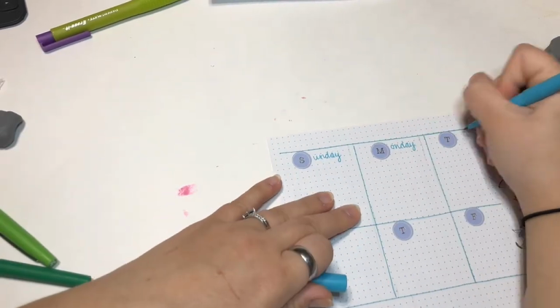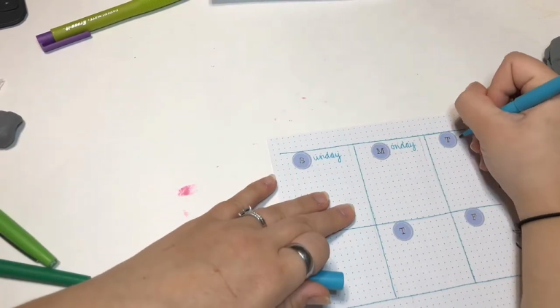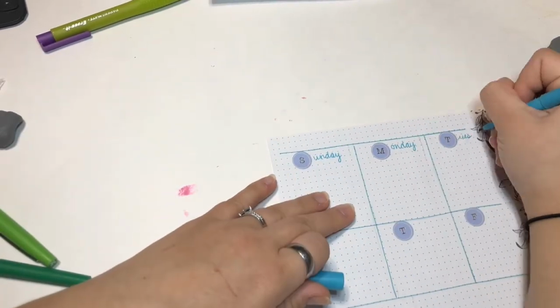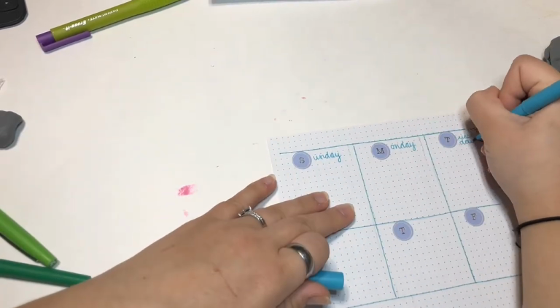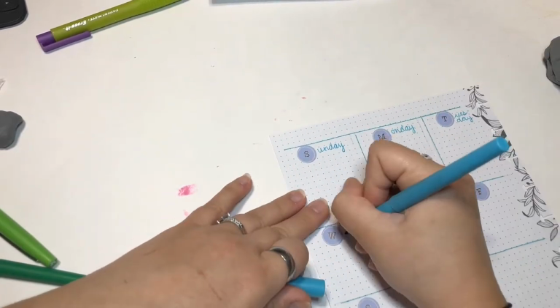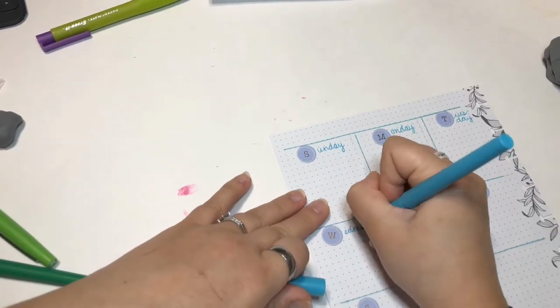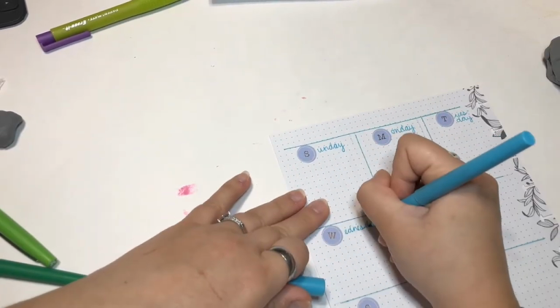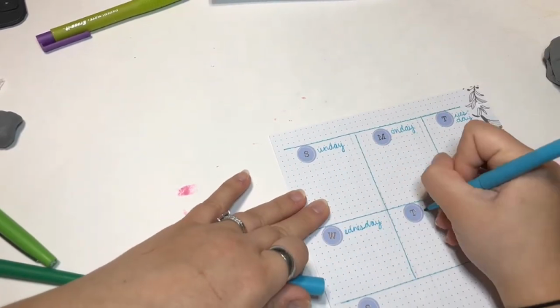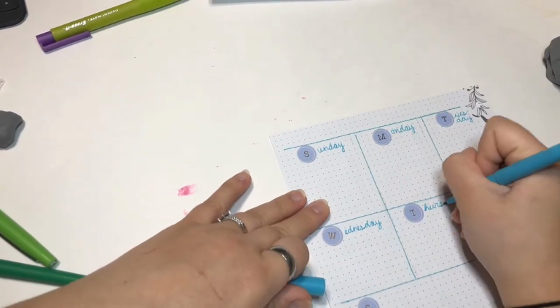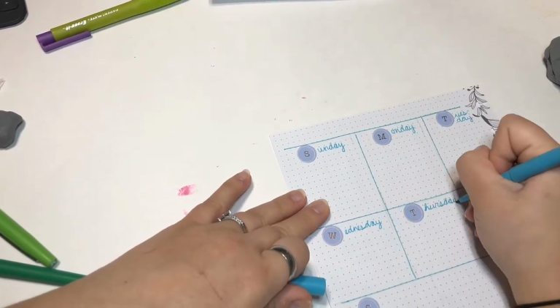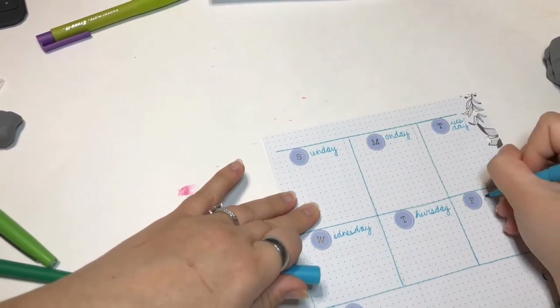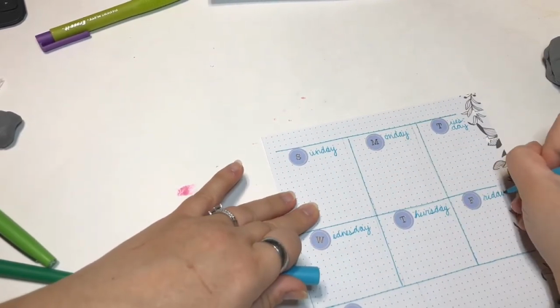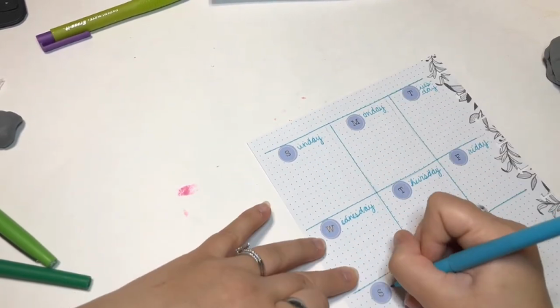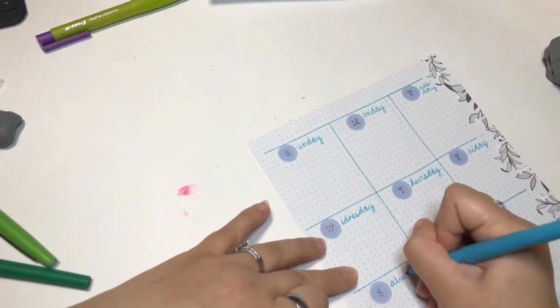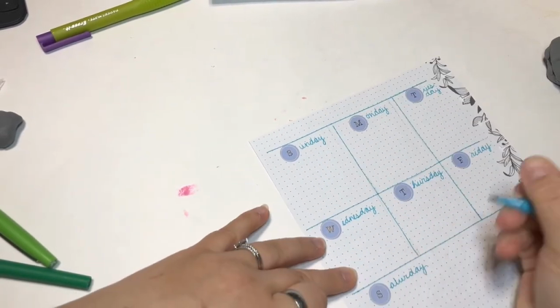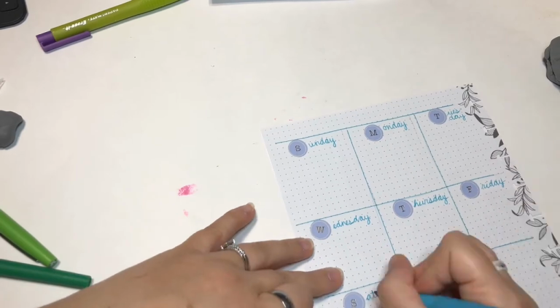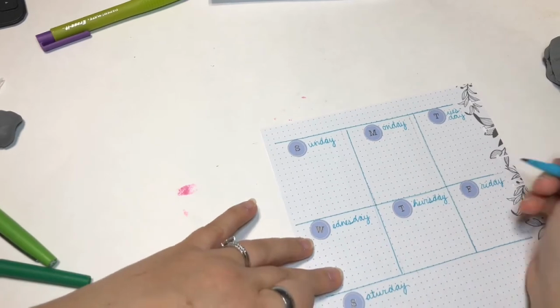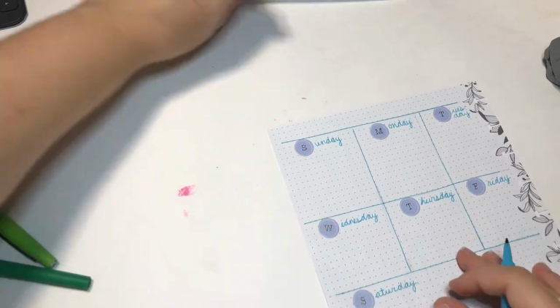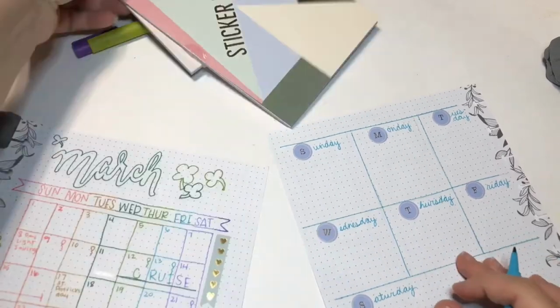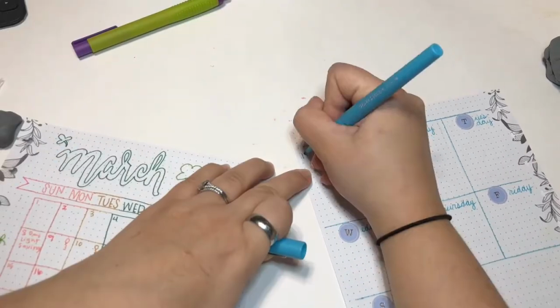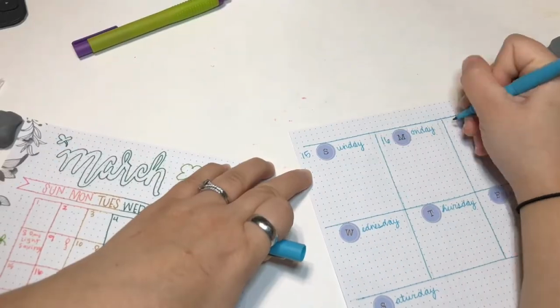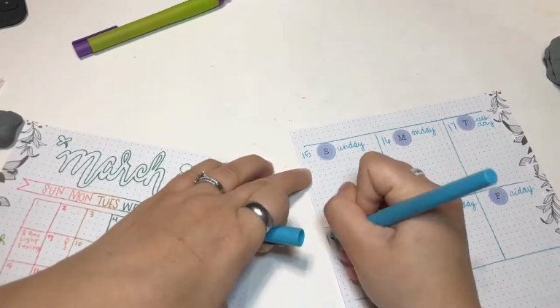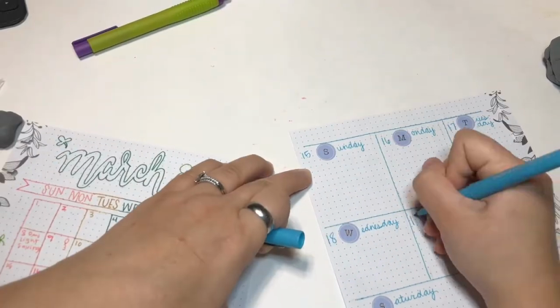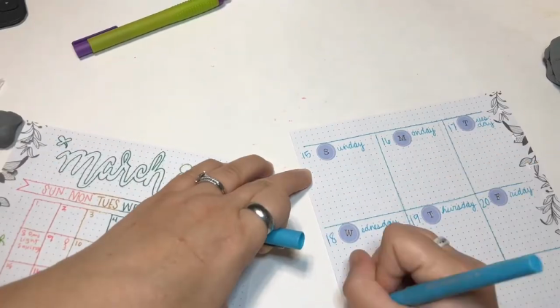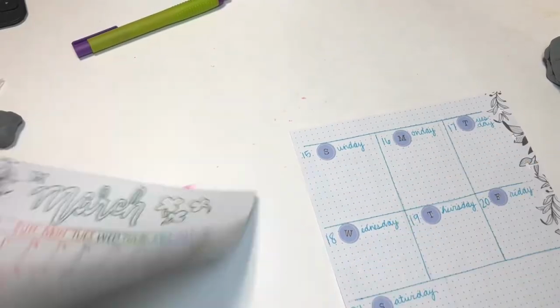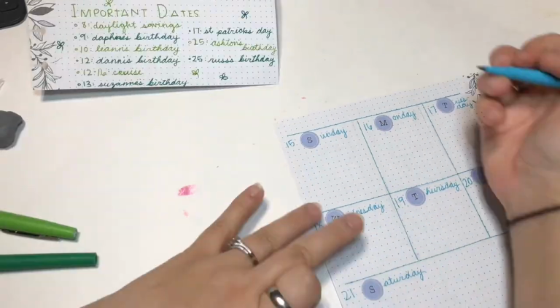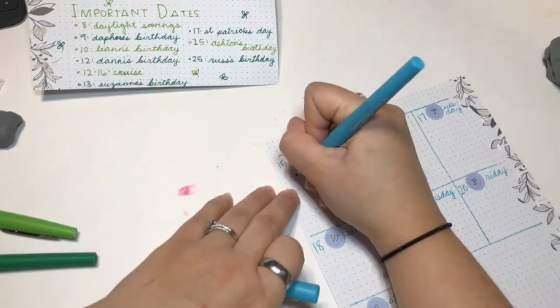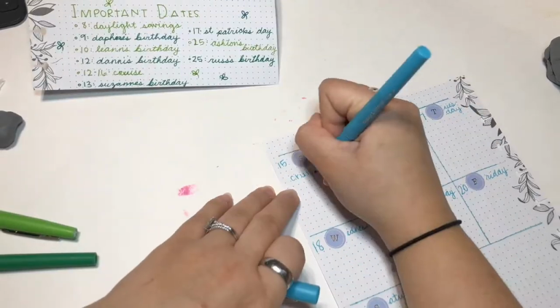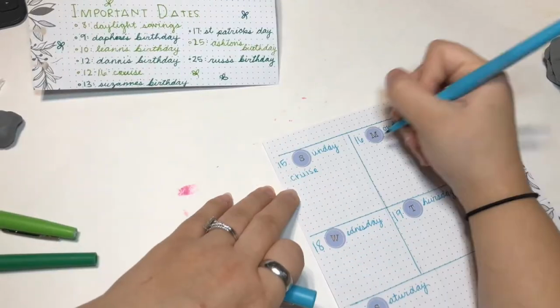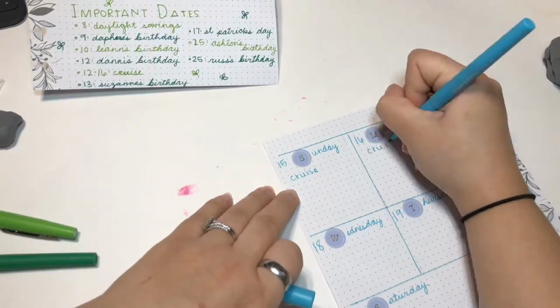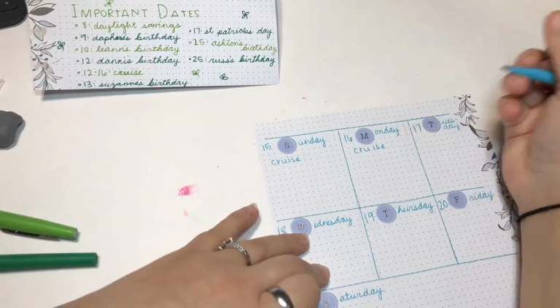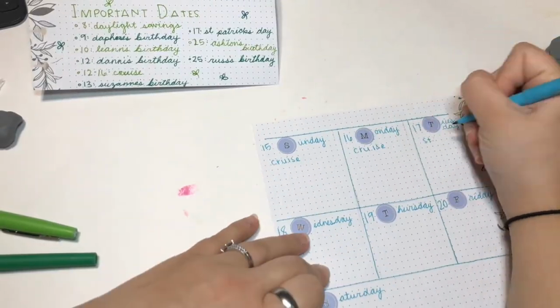All of the weeks alternate, and you can see in the top corner for a brief second the important dates page.